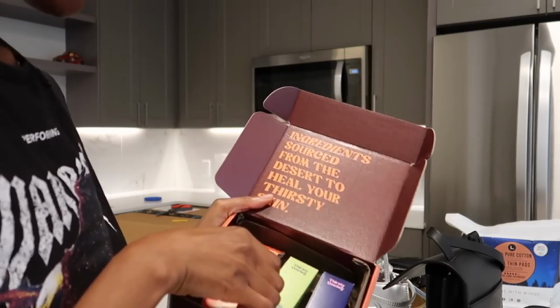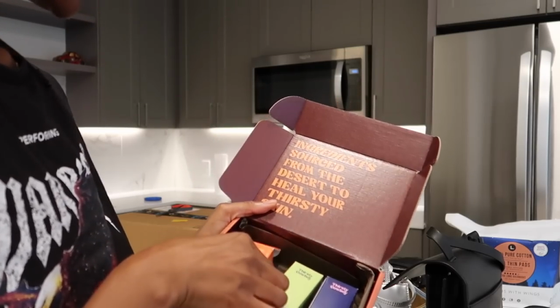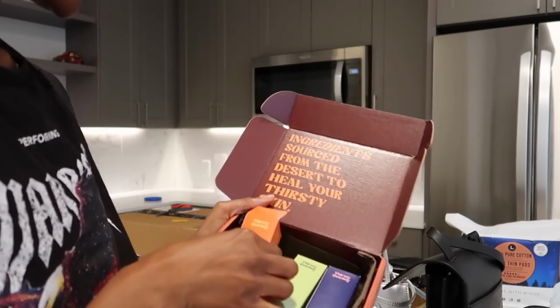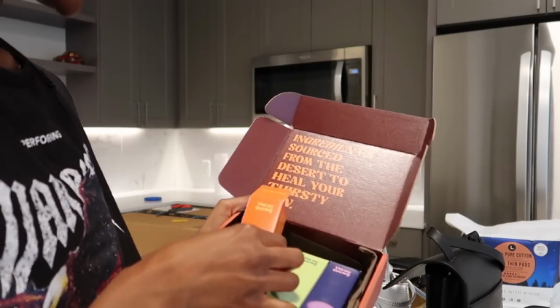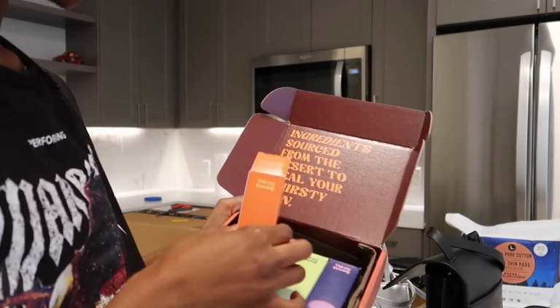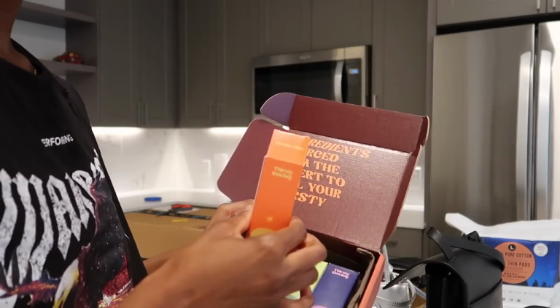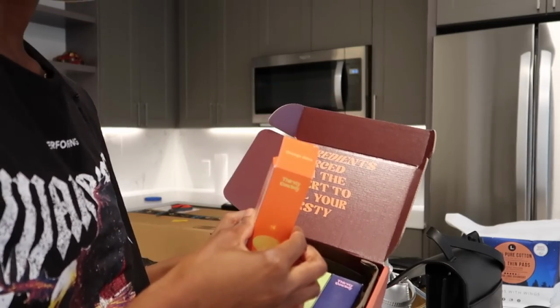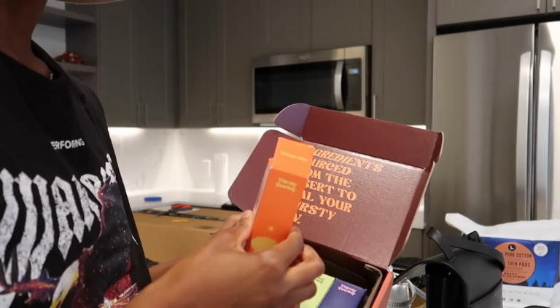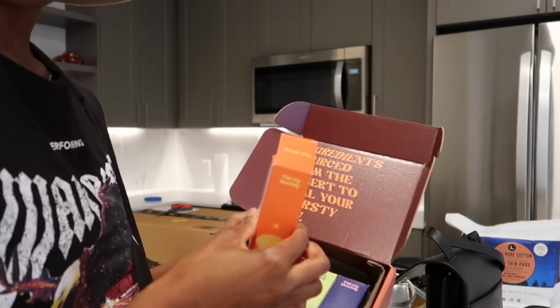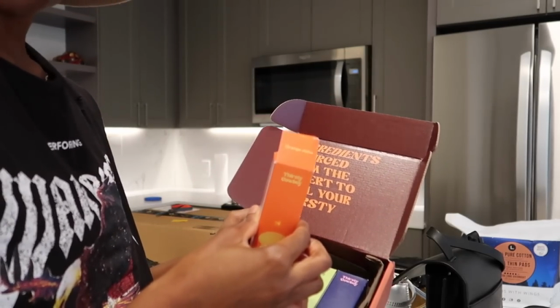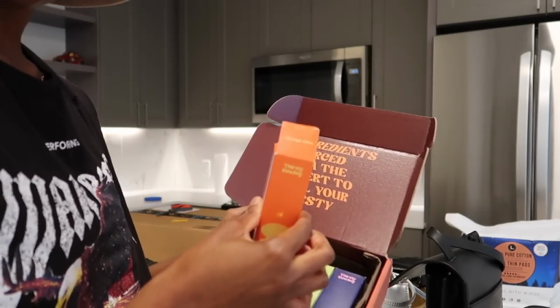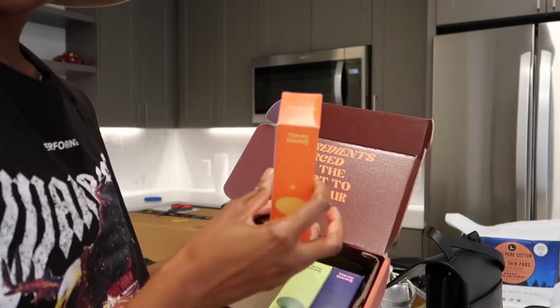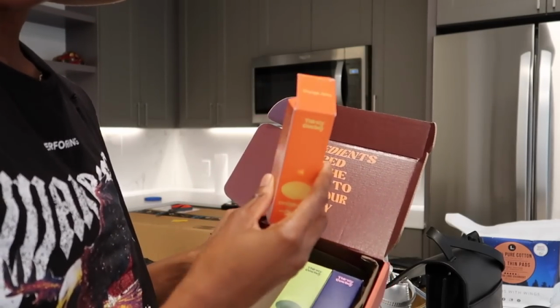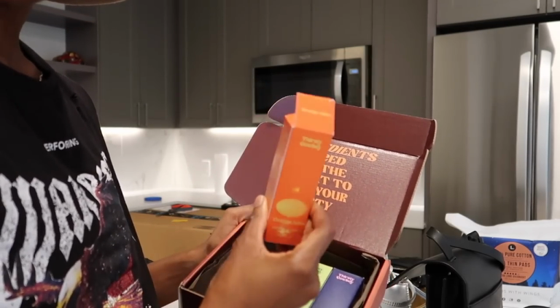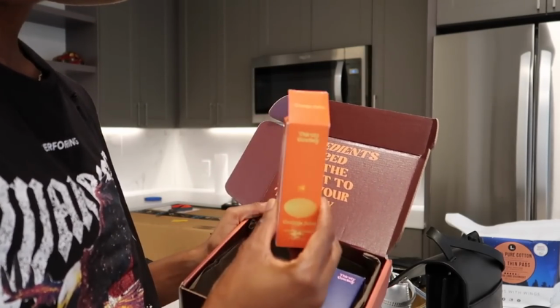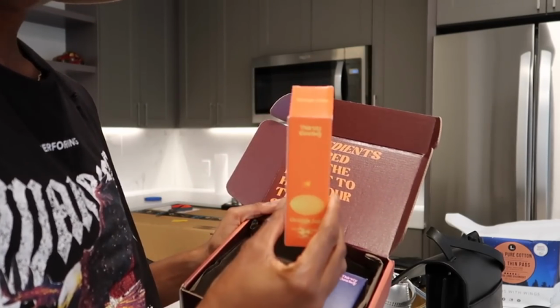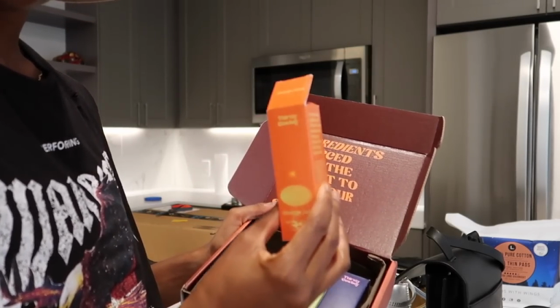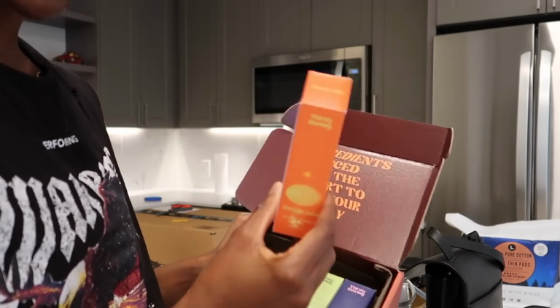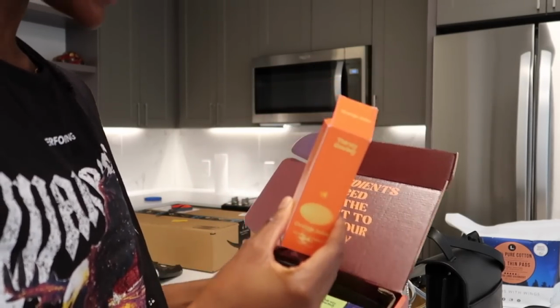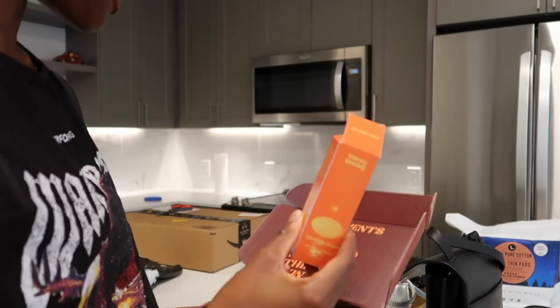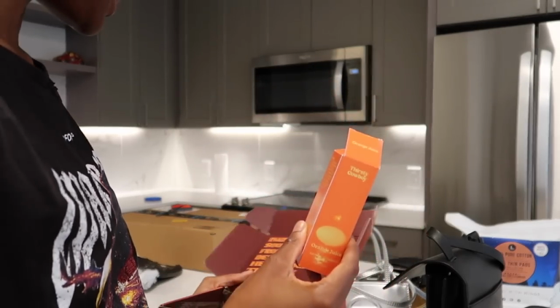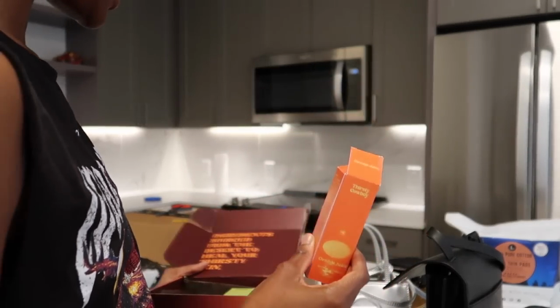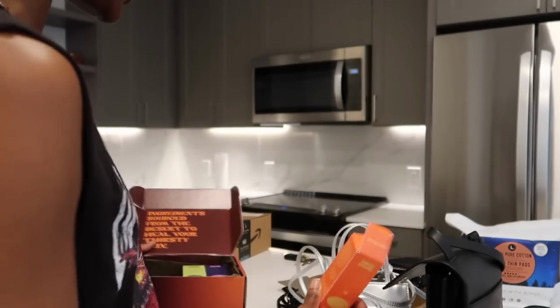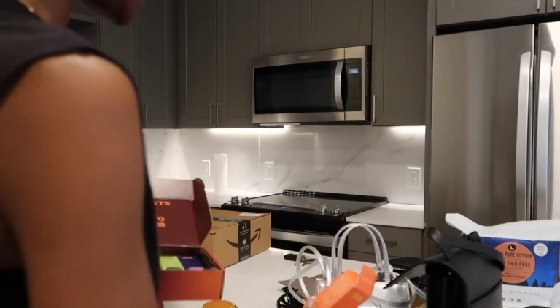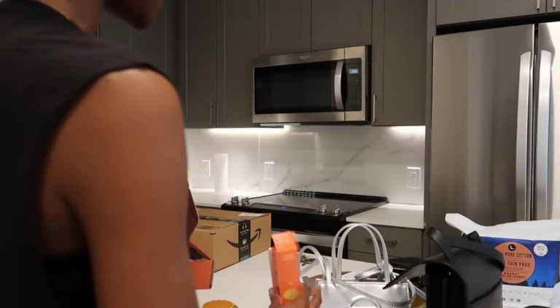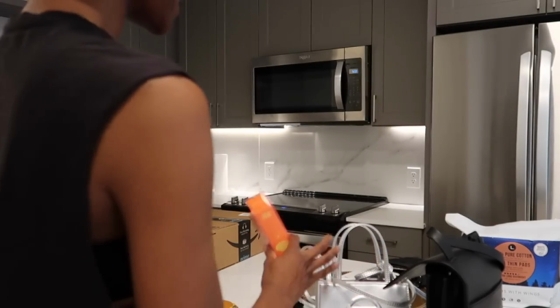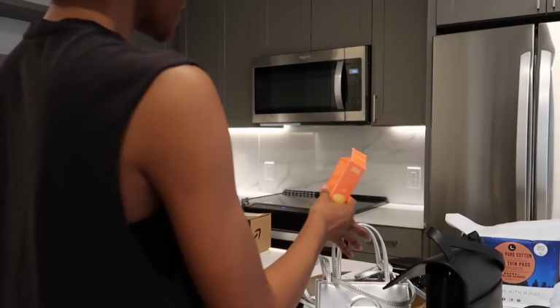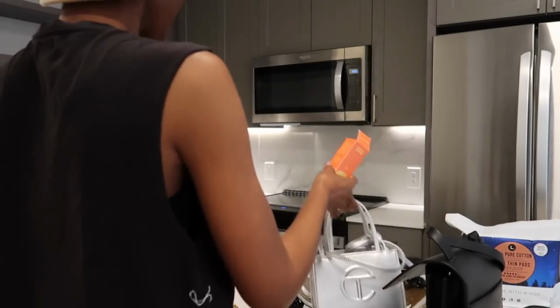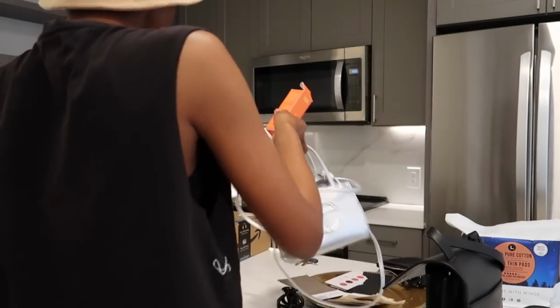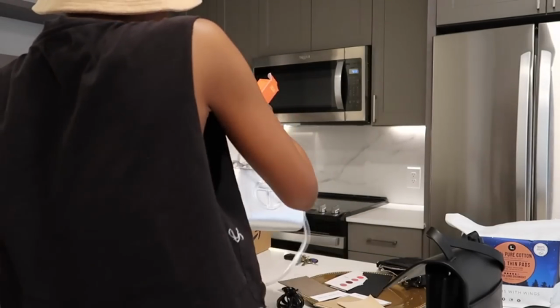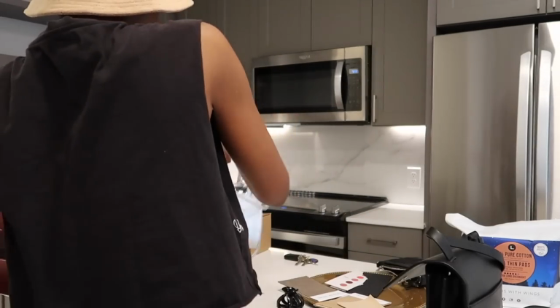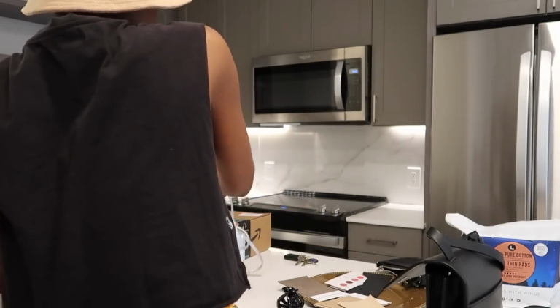Looks like the orange juice was already open. She probably busted open during transit. That's fine — she didn't spill.